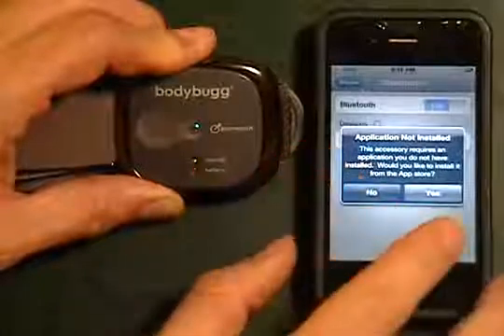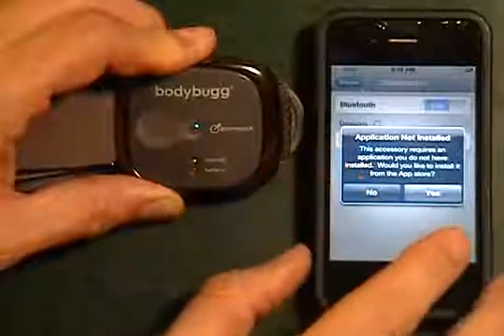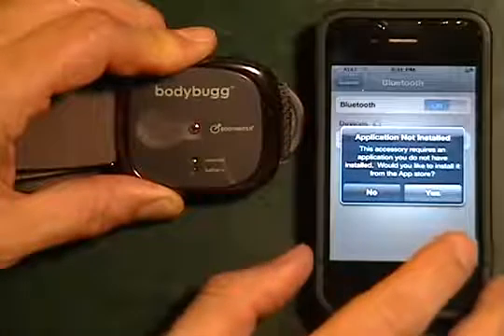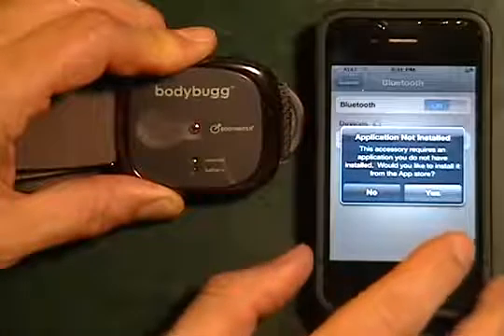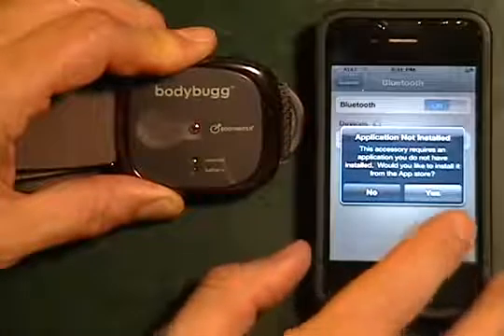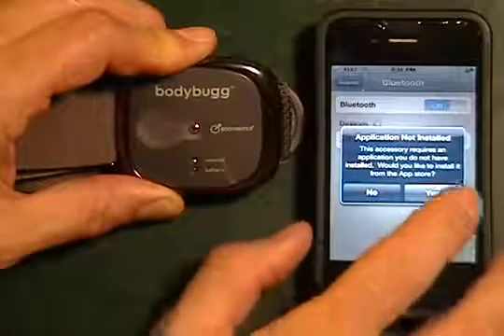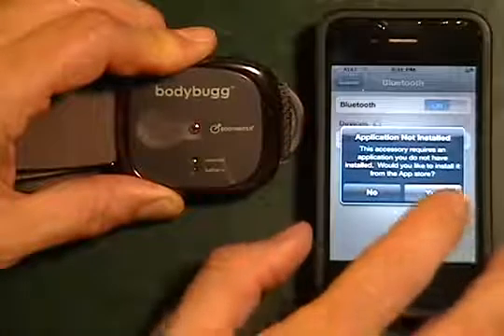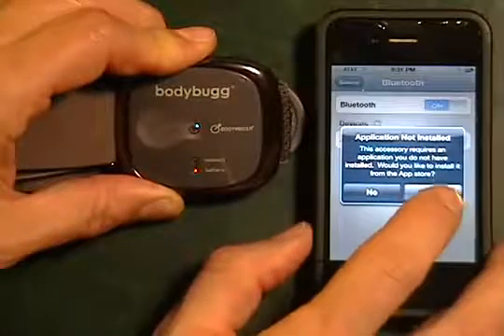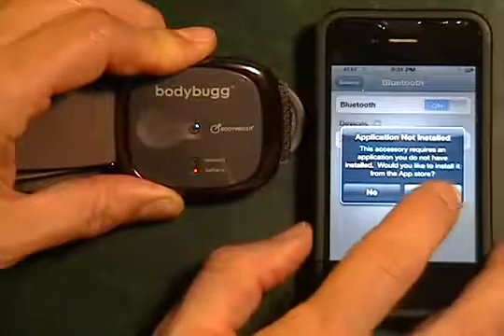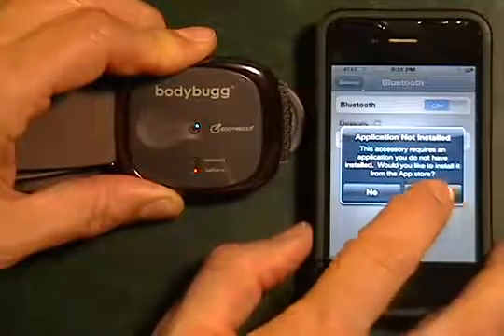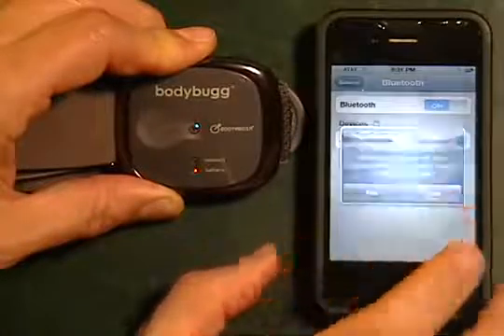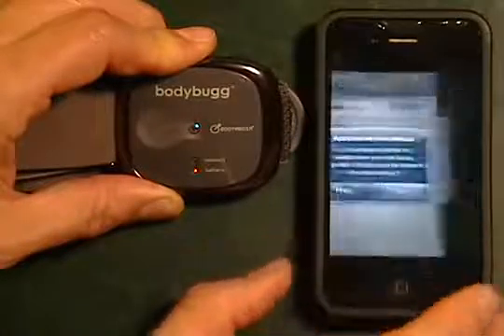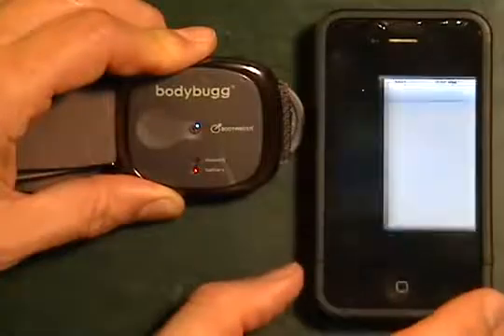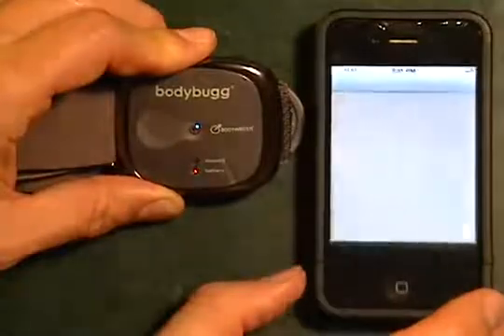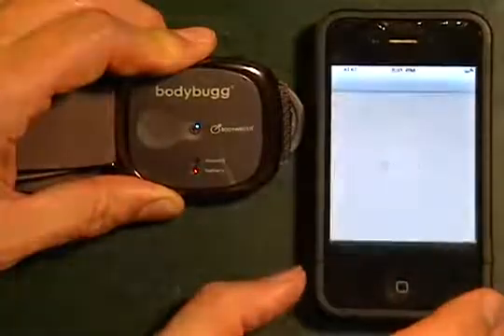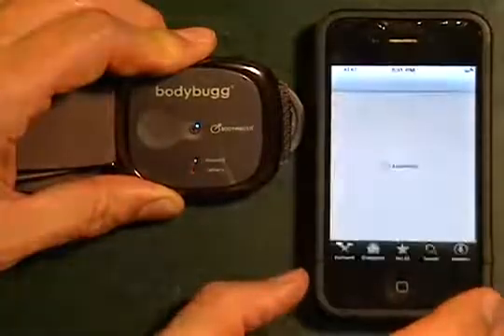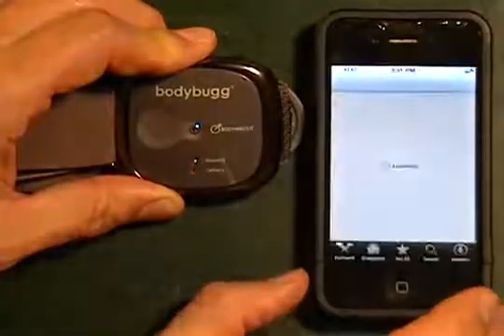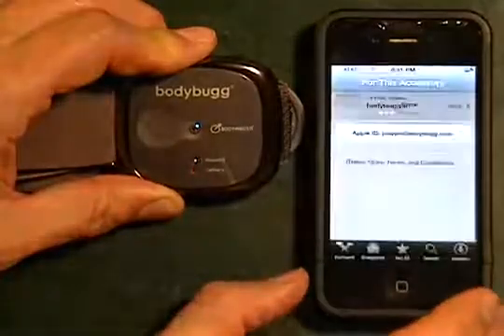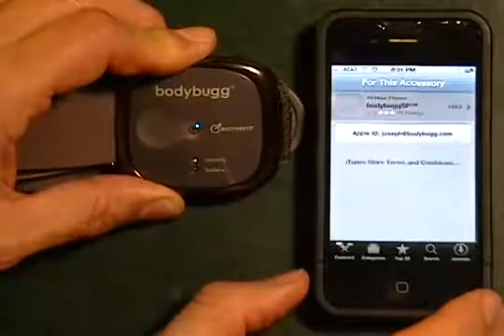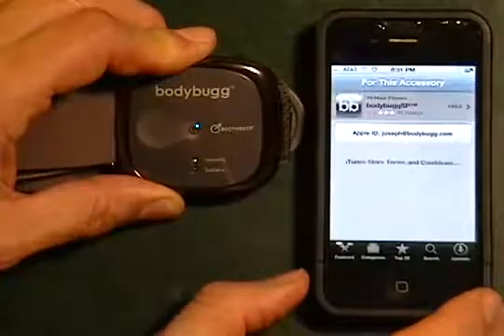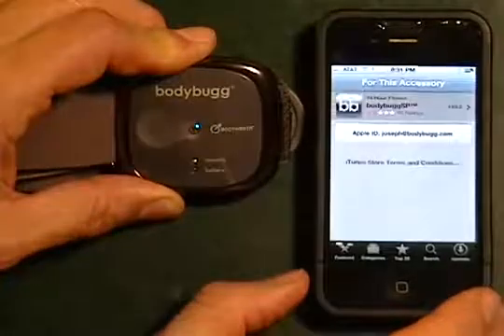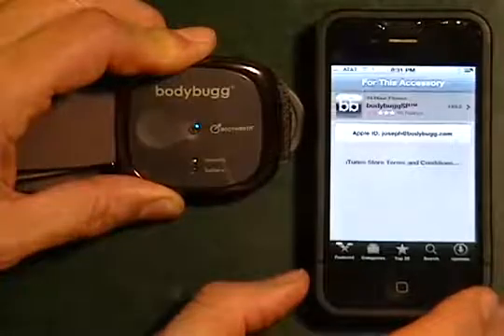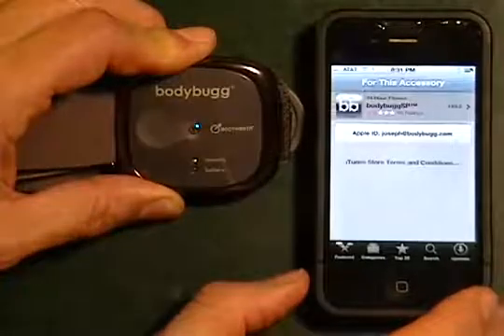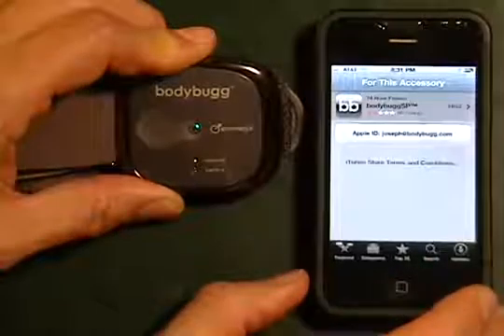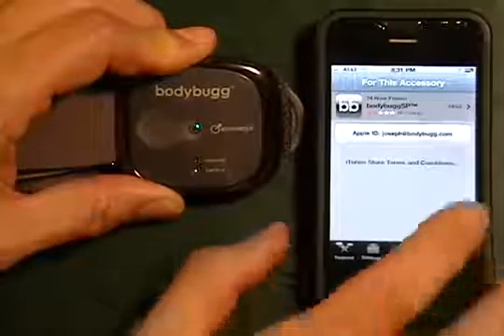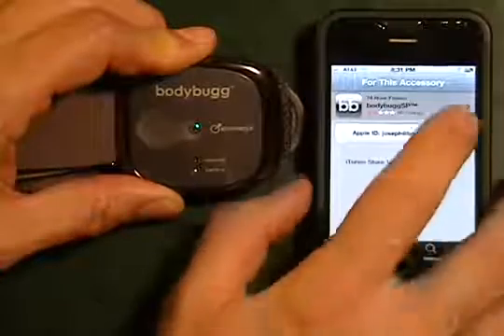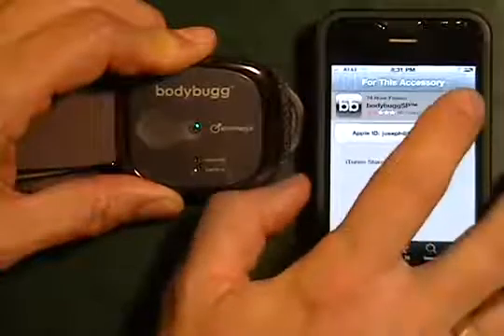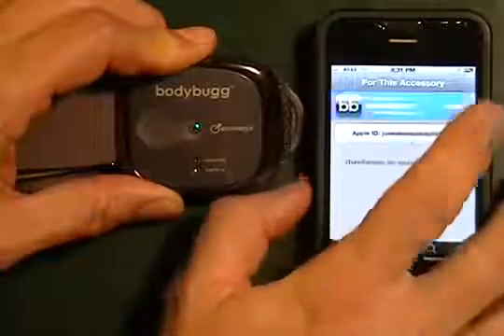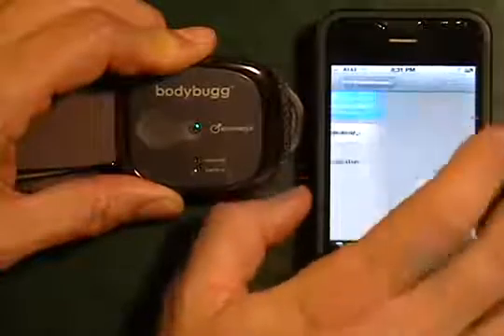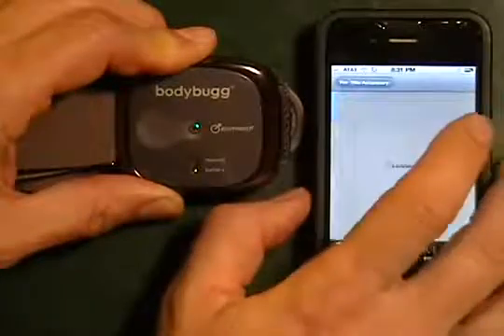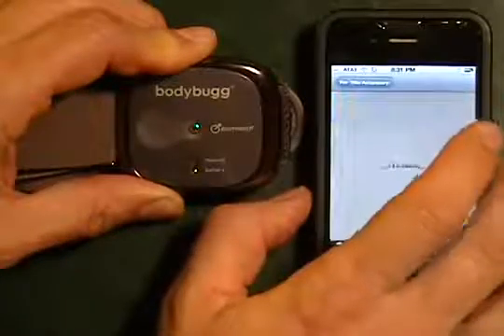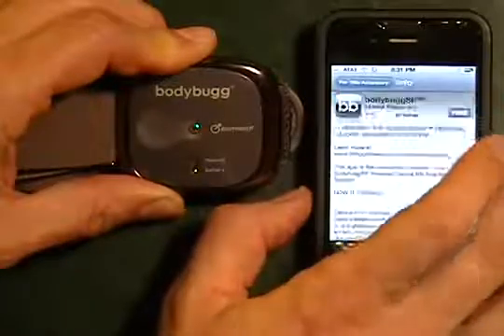We're going to see a prompt that's going to go ahead and tell us to go and install the application. It will take us directly to it and then we can install it.